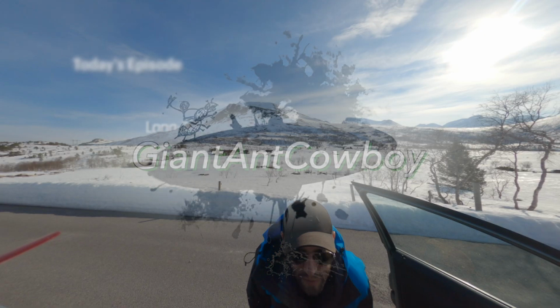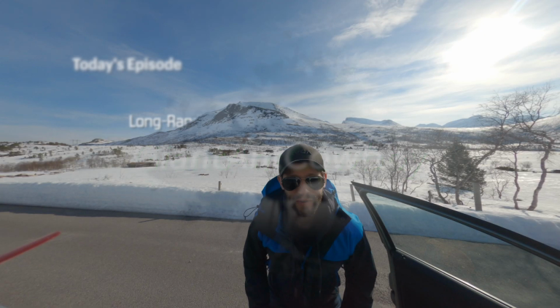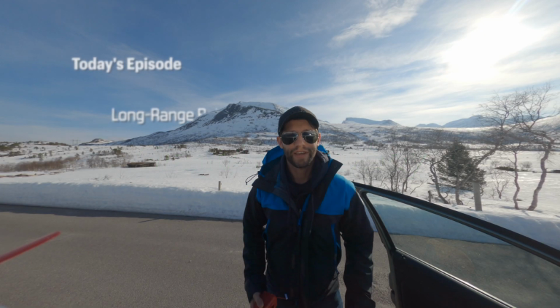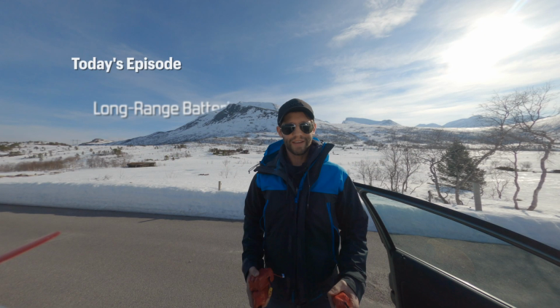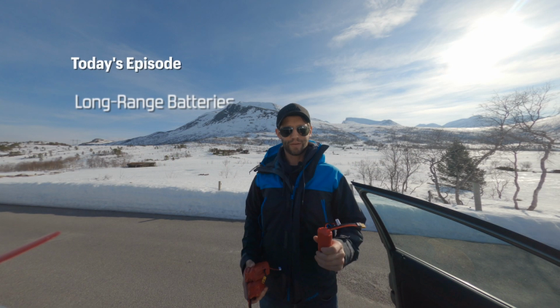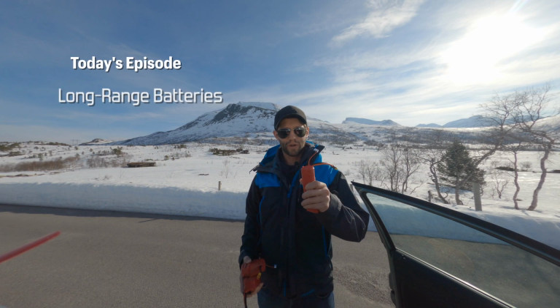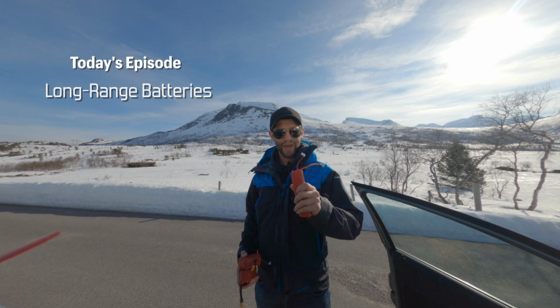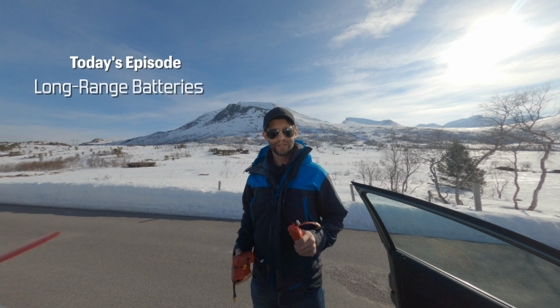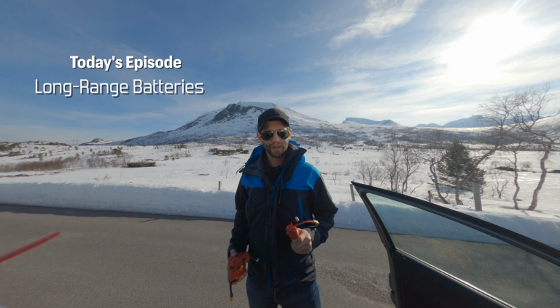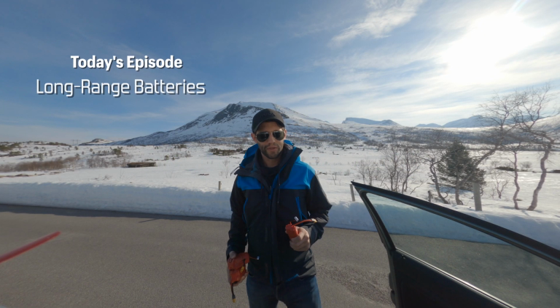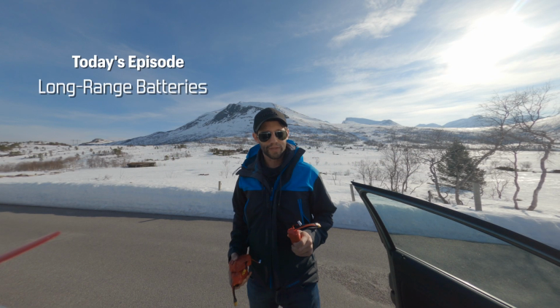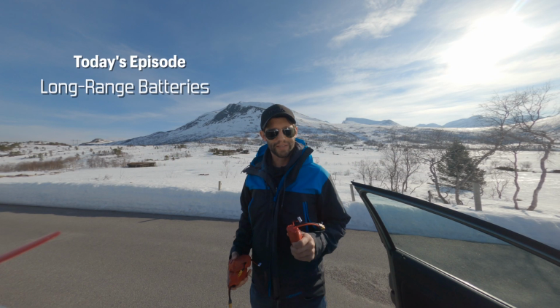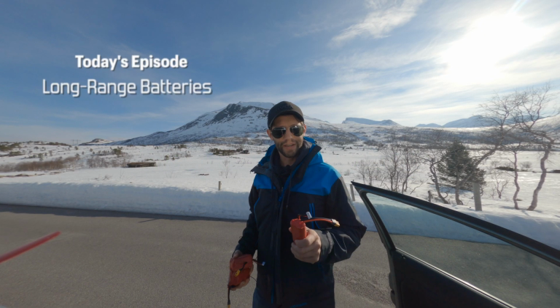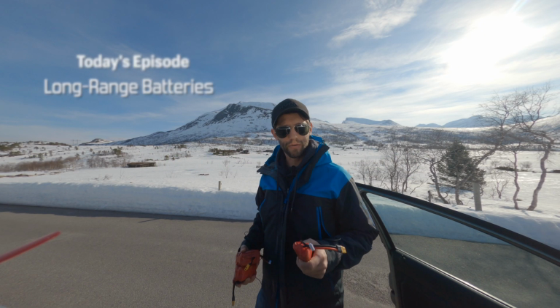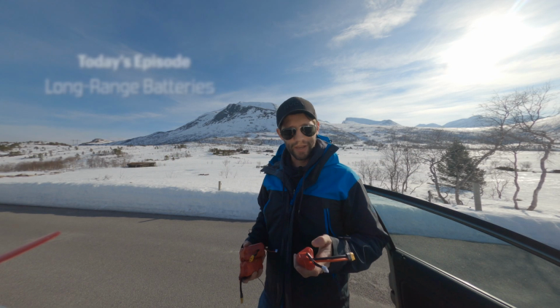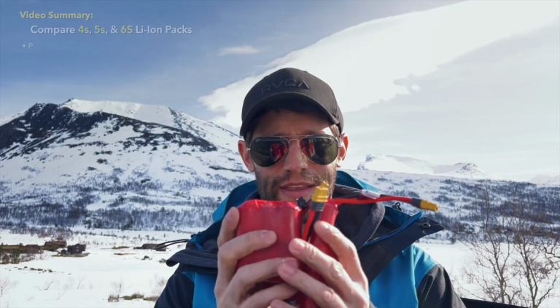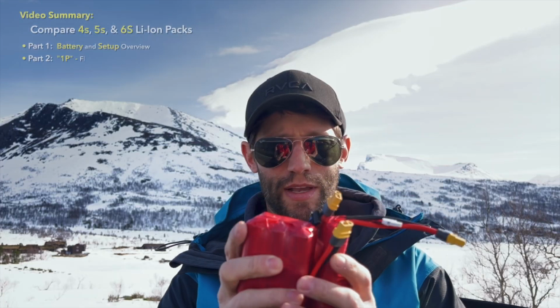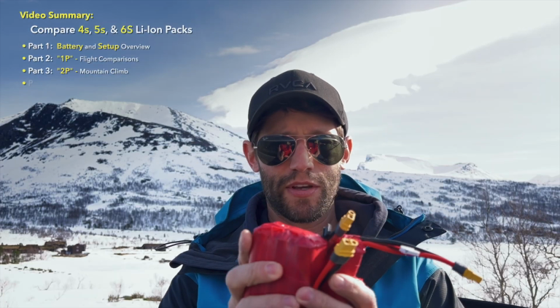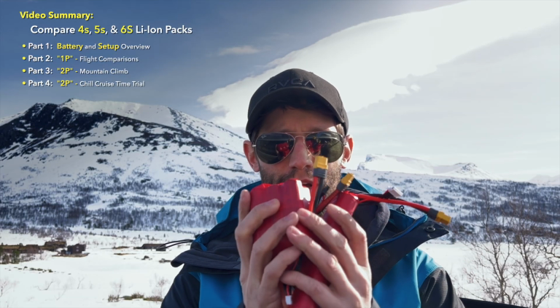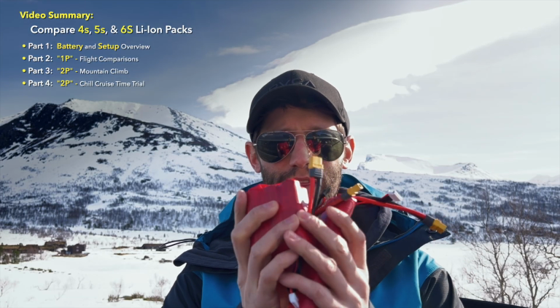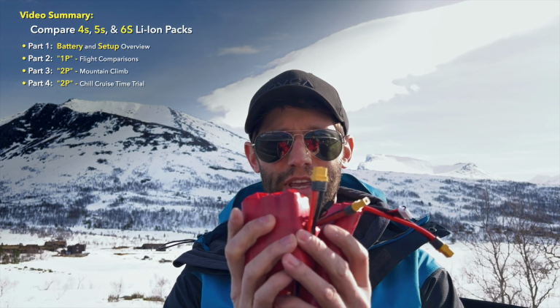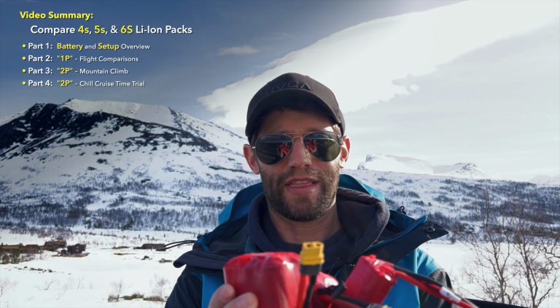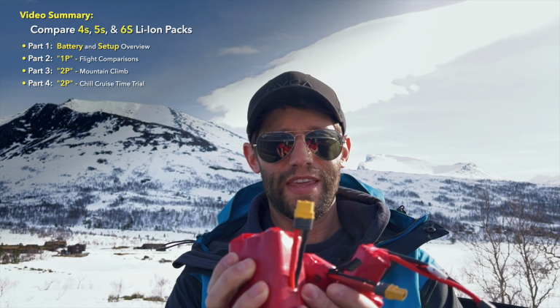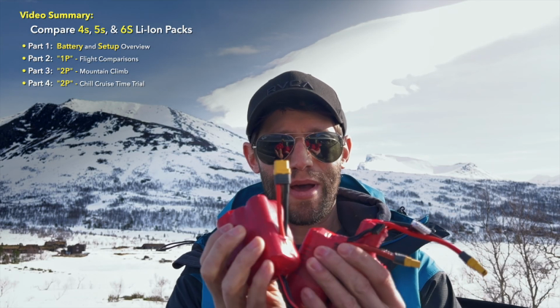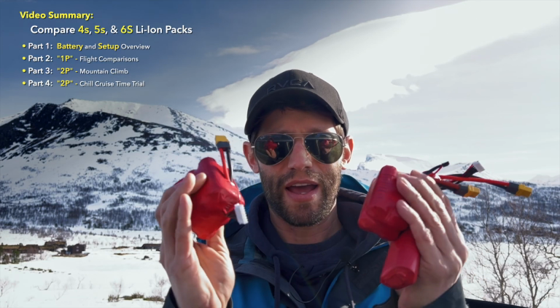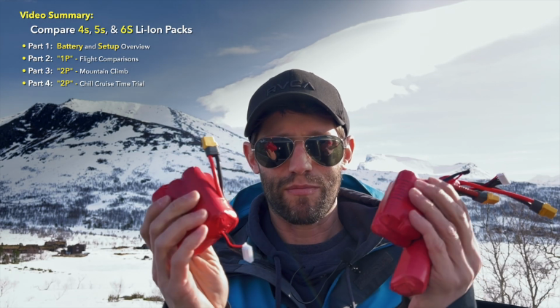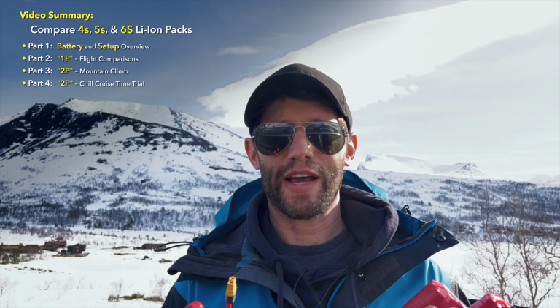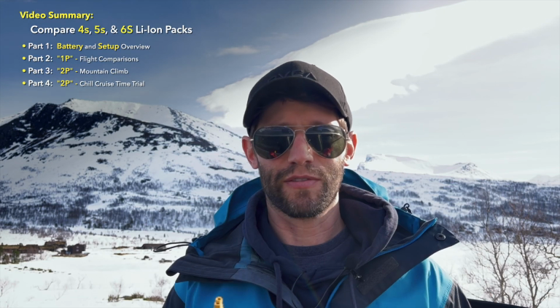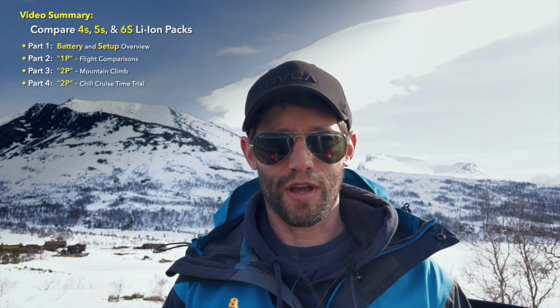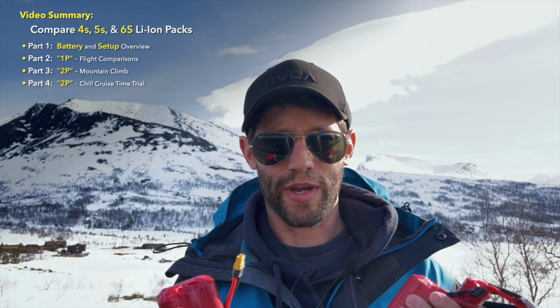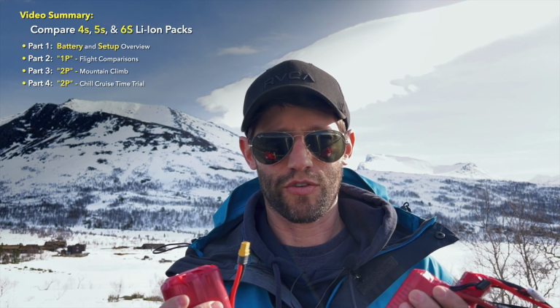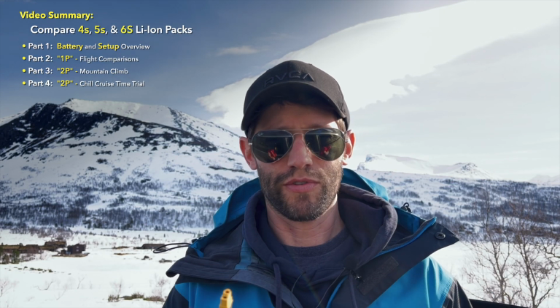Hey guys, welcome back to another beautiful day today in Norway. In this episode, we're going to be looking at lithium ion packs for long-range cruising.